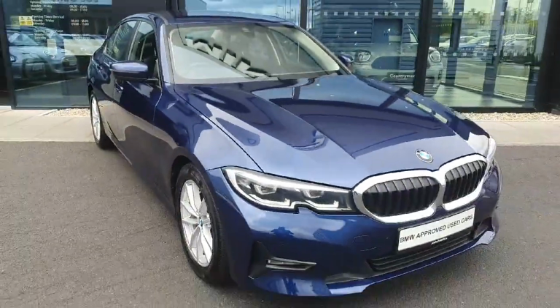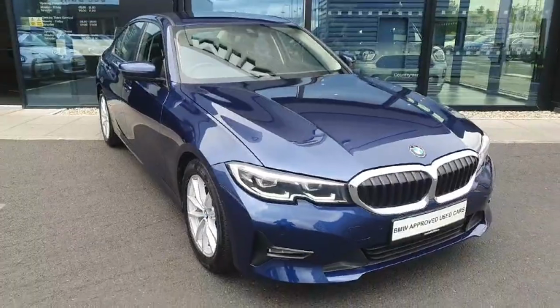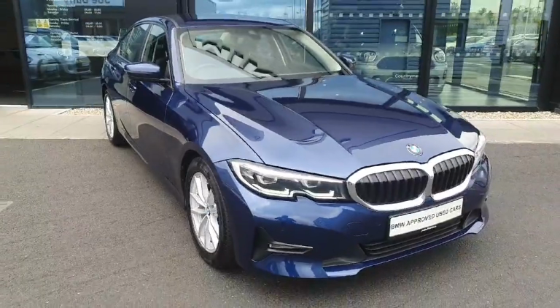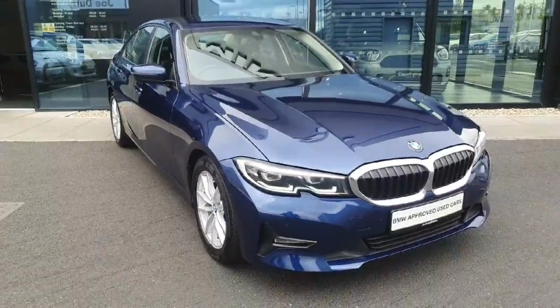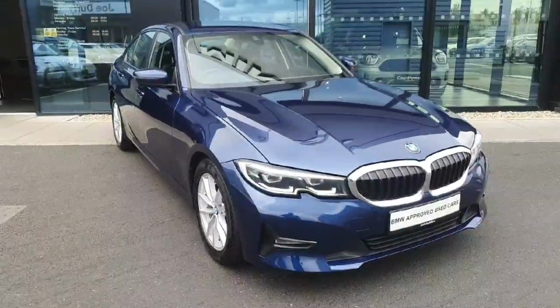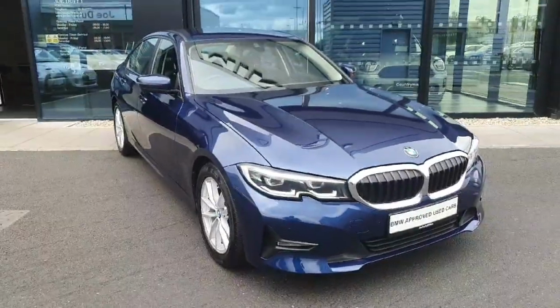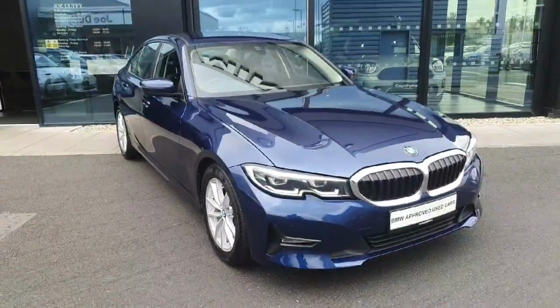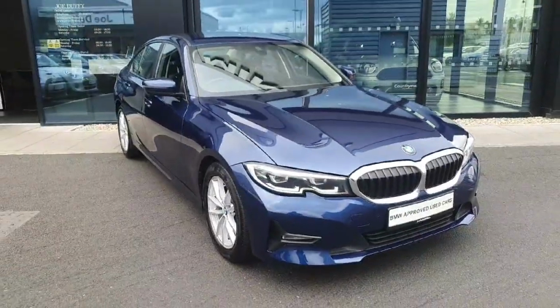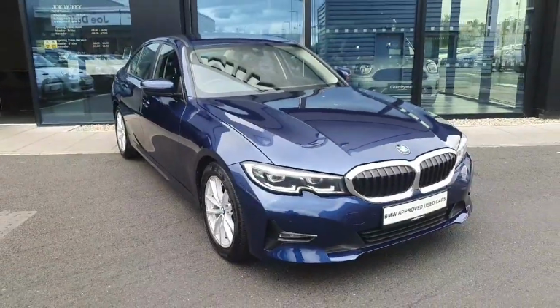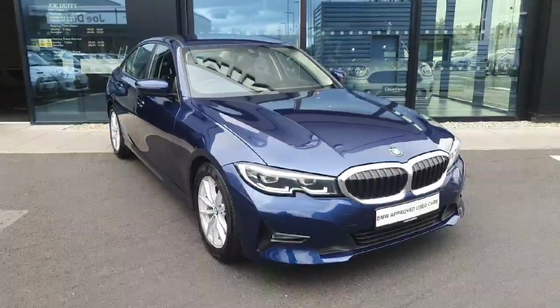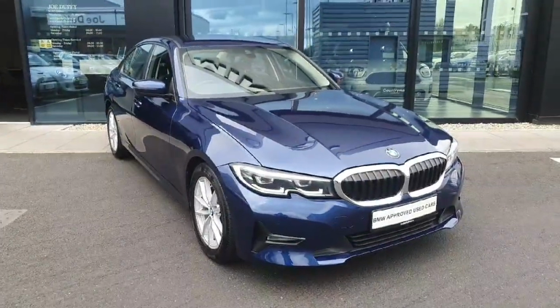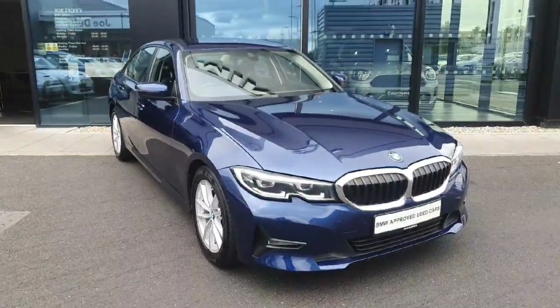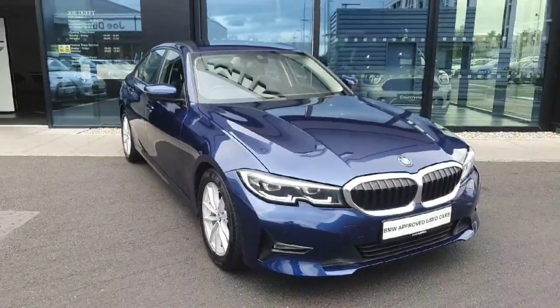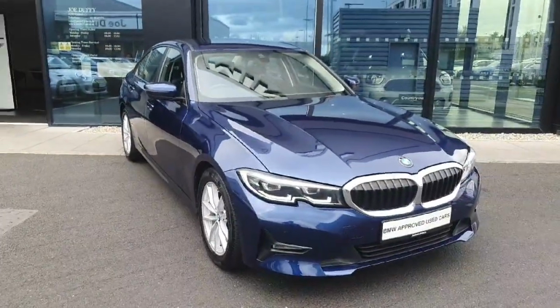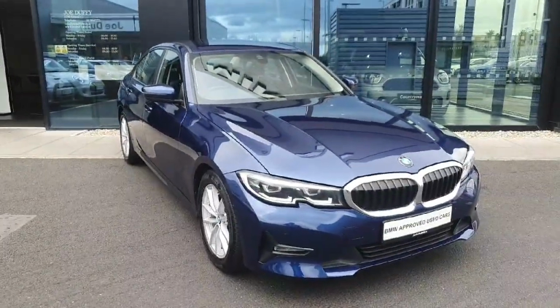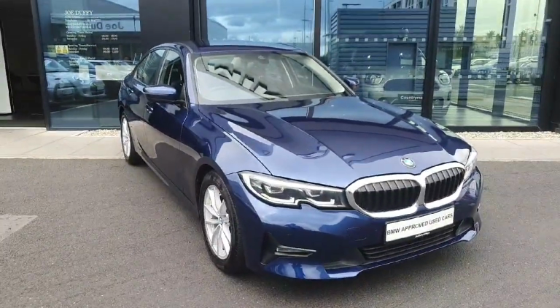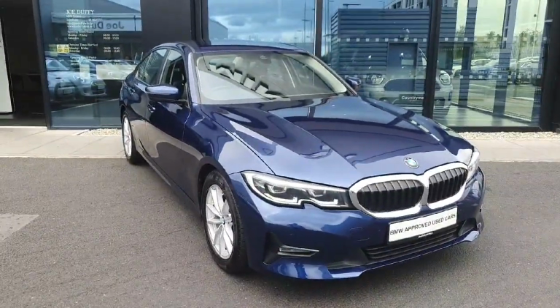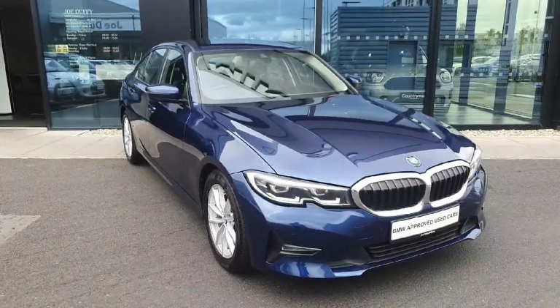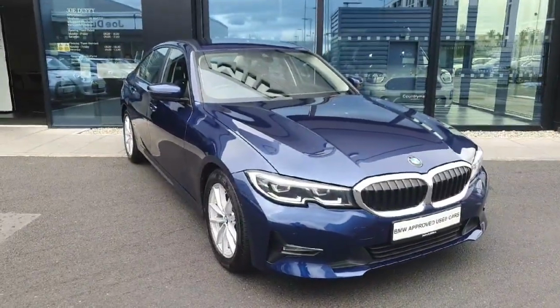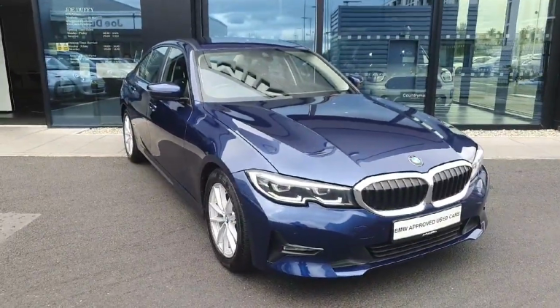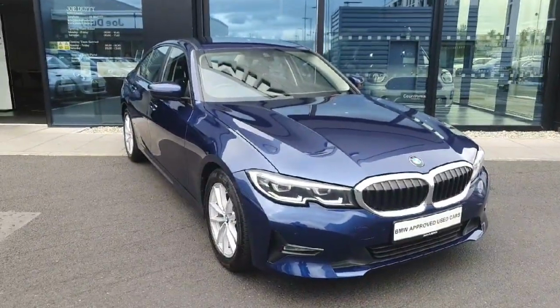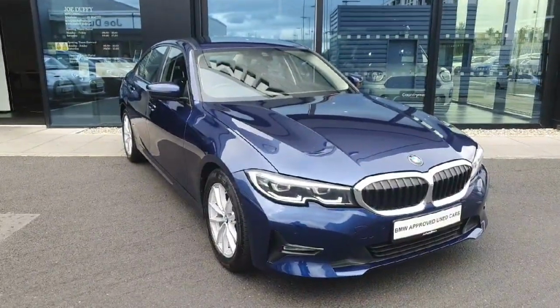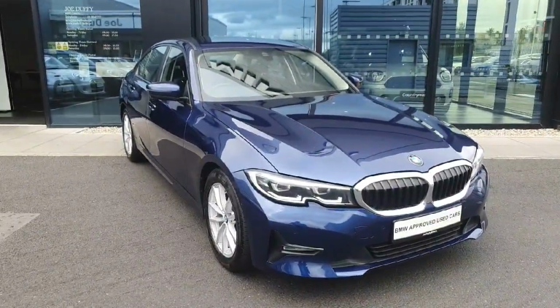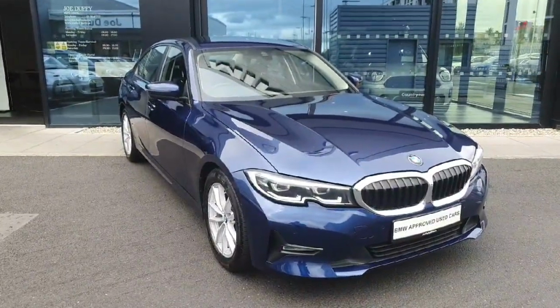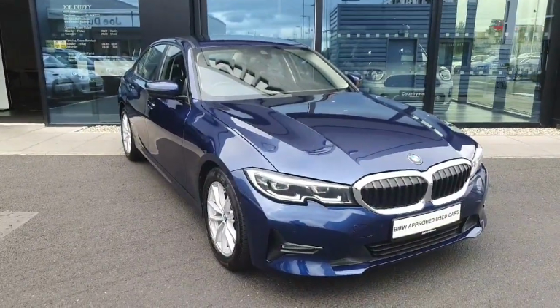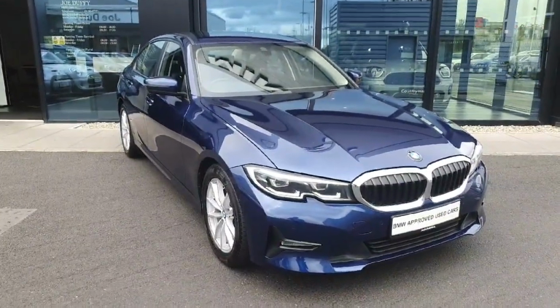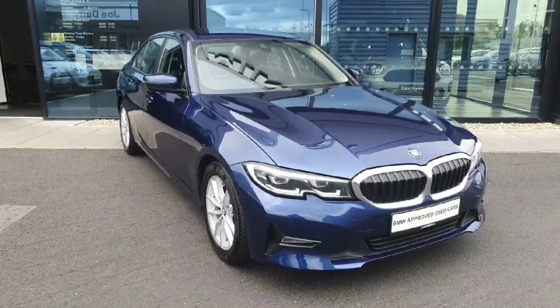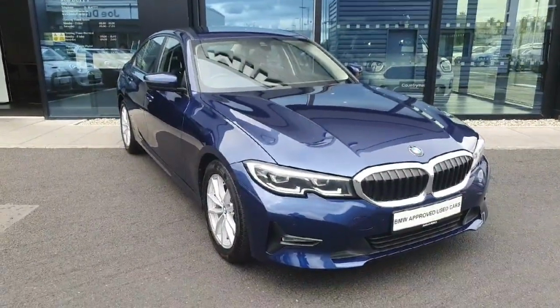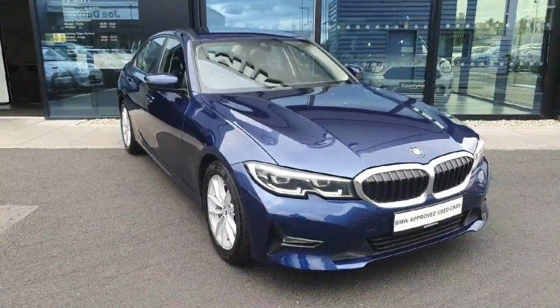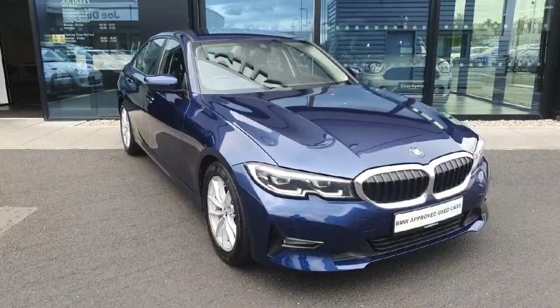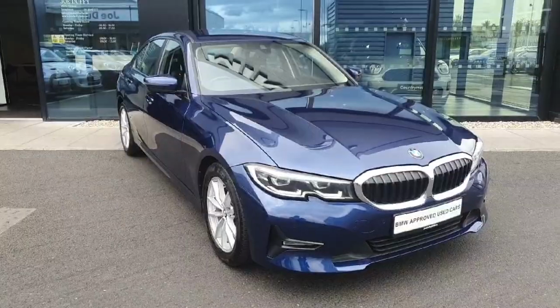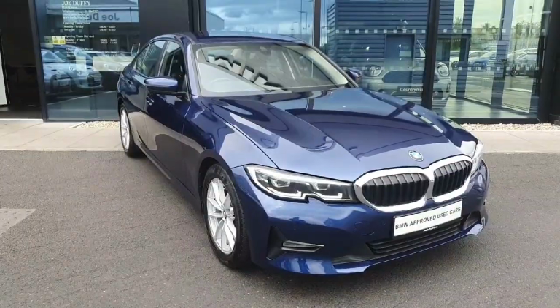If you have any further questions or would like to book a test drive, don't hesitate to call Jodofy BMW. Thank you, bye bye.